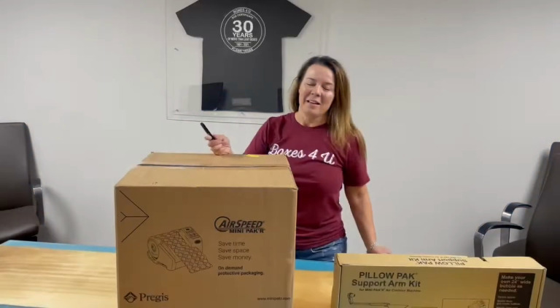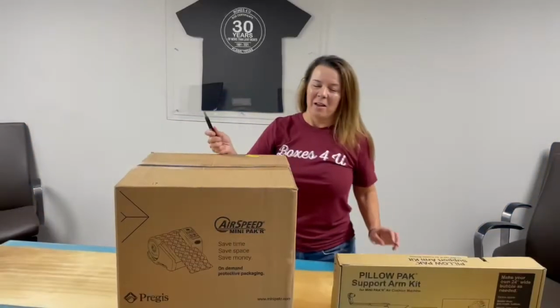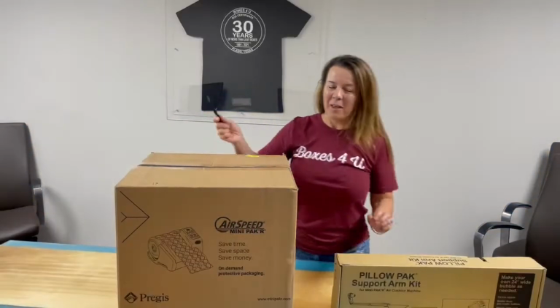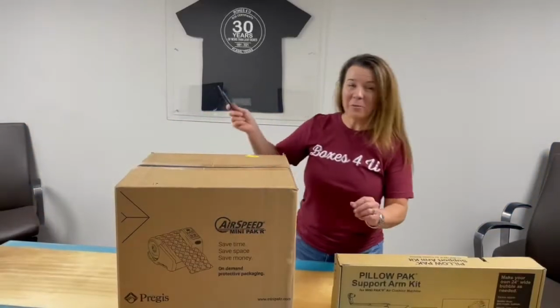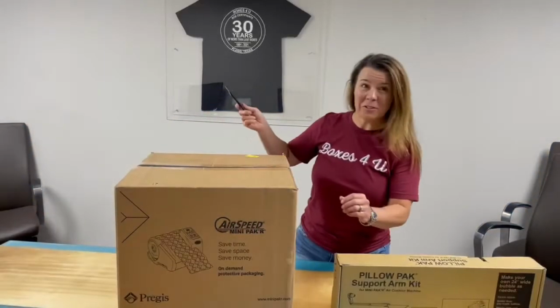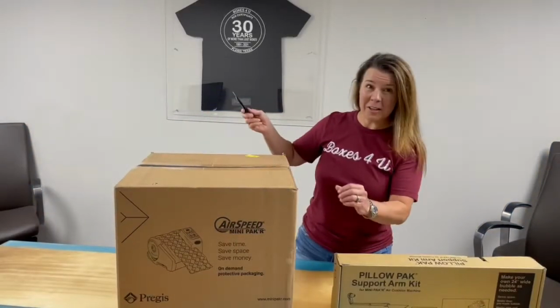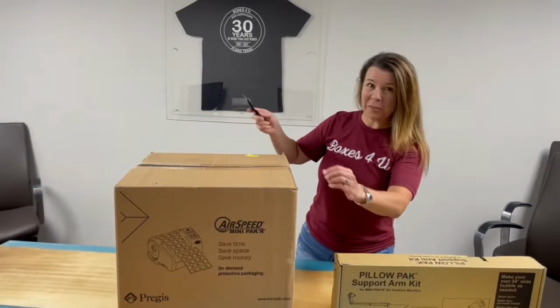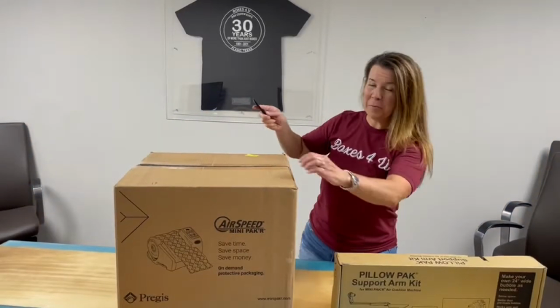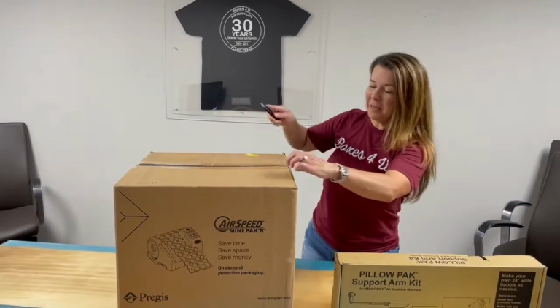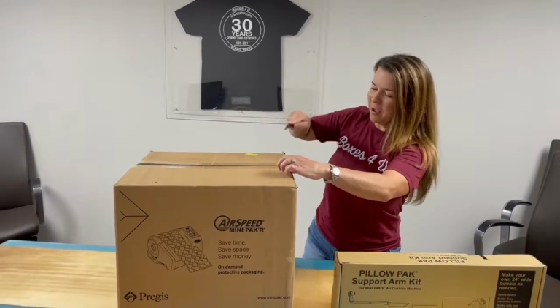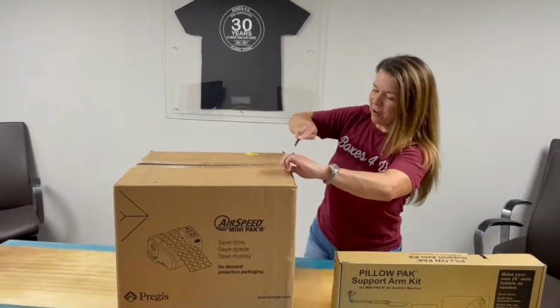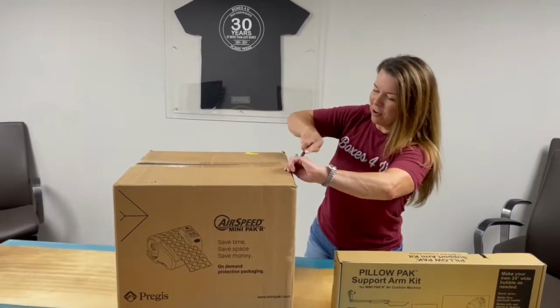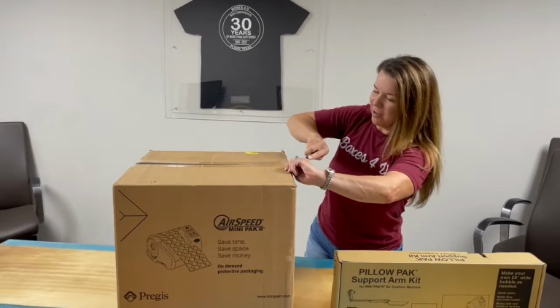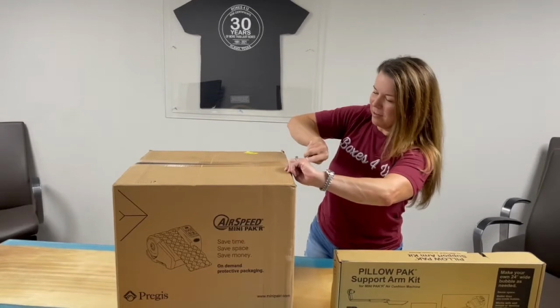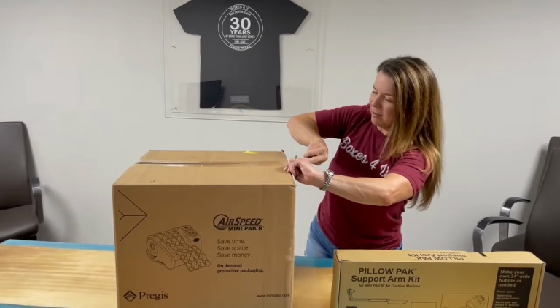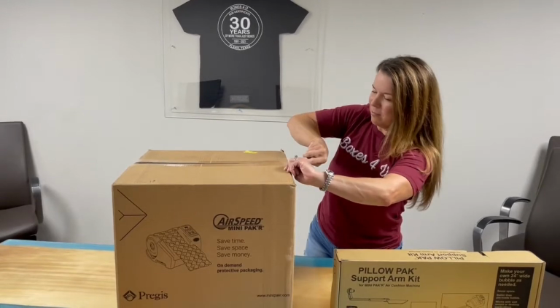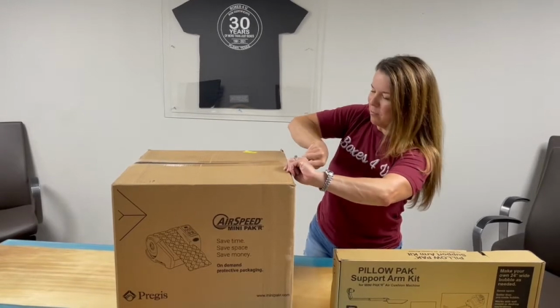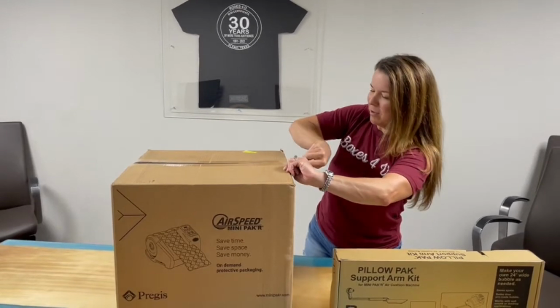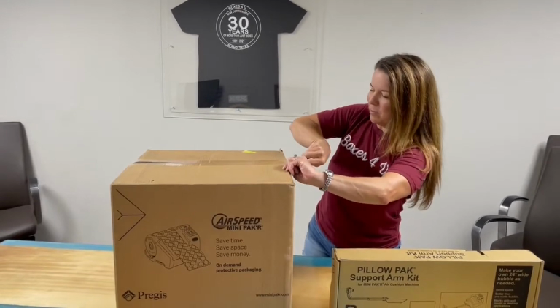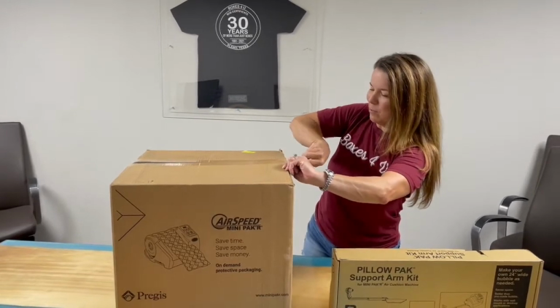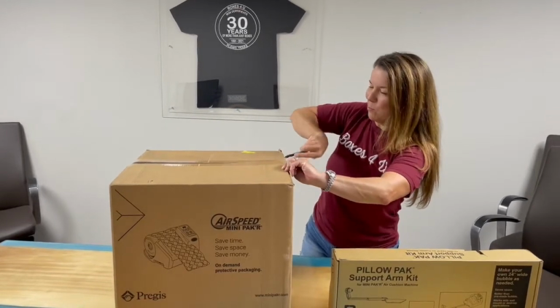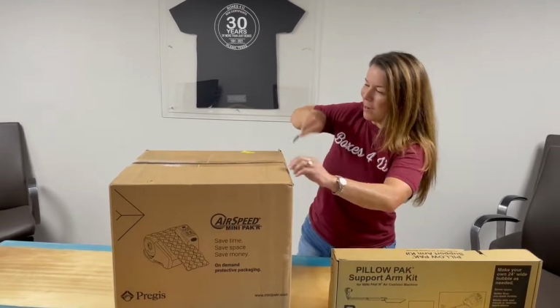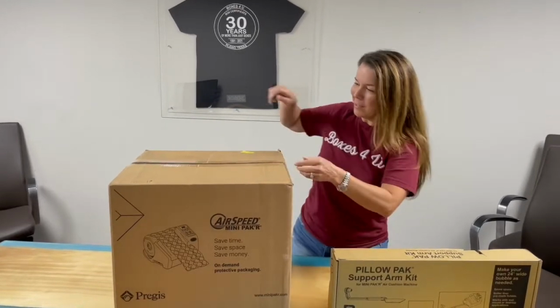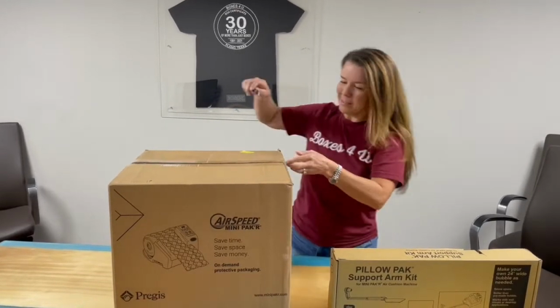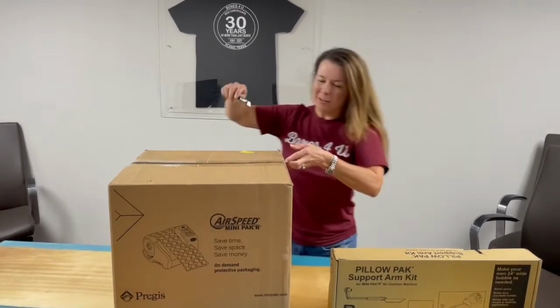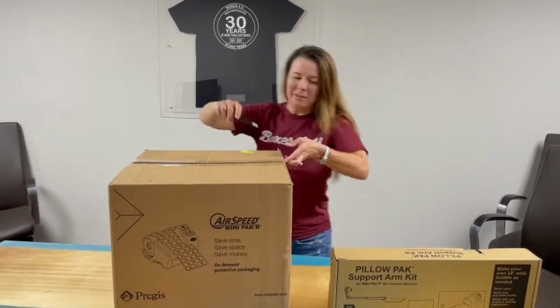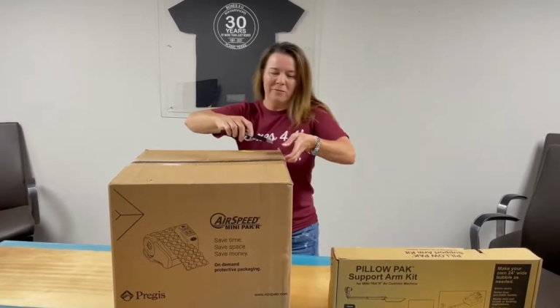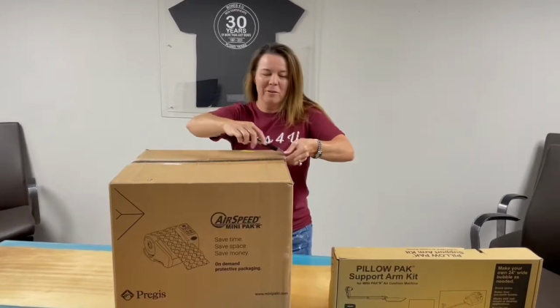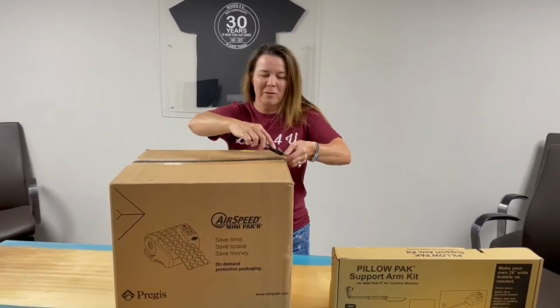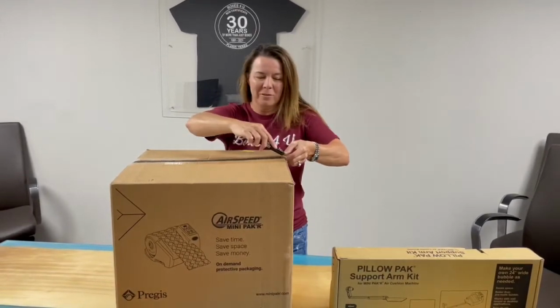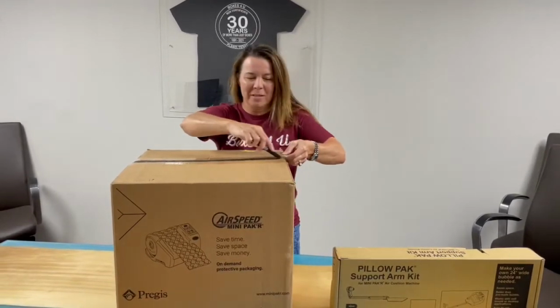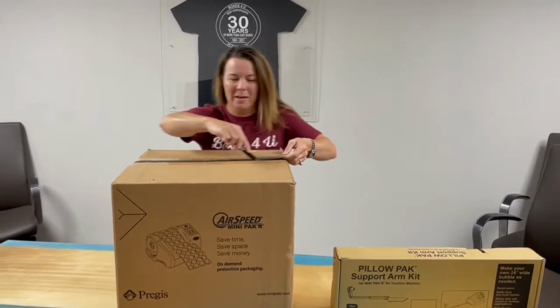We just got the mini packer in. We have been waiting to sell these for a long time.